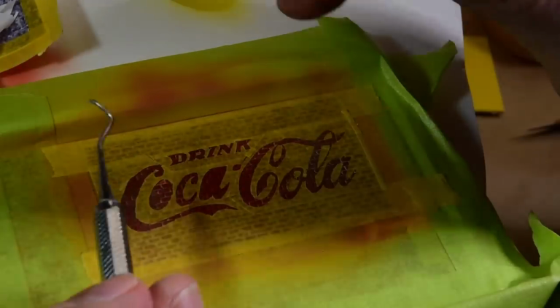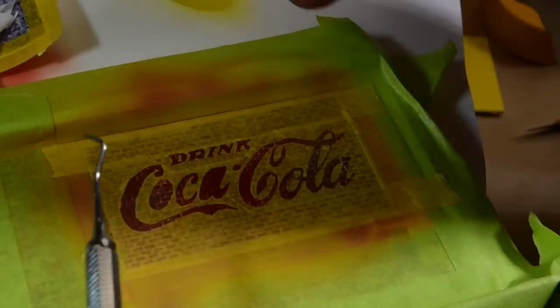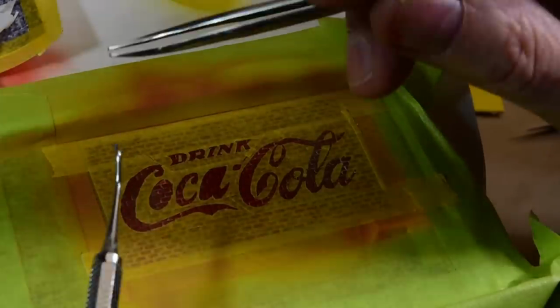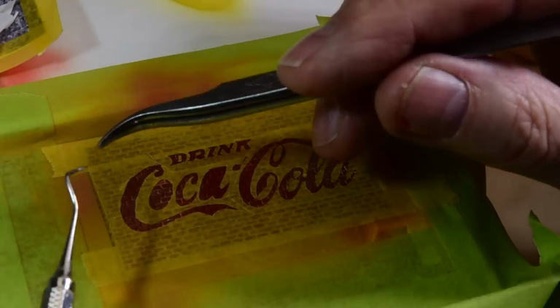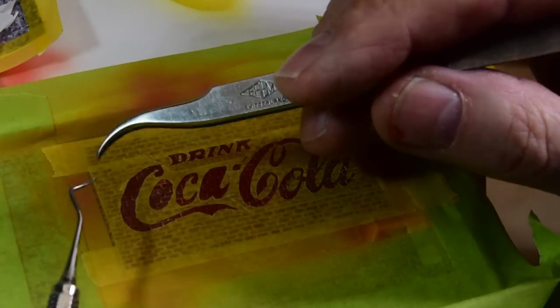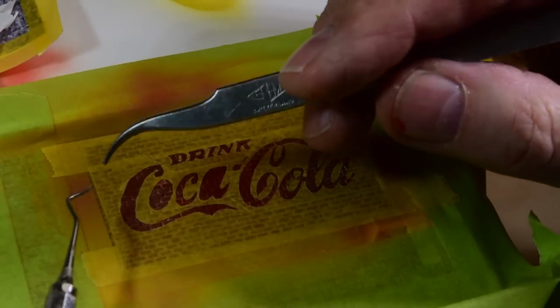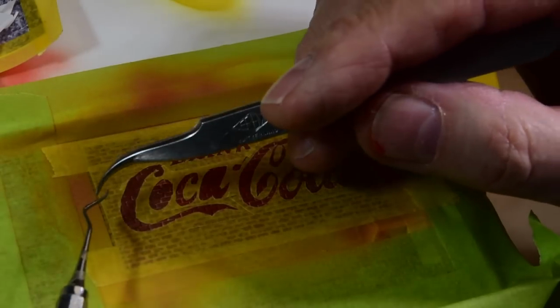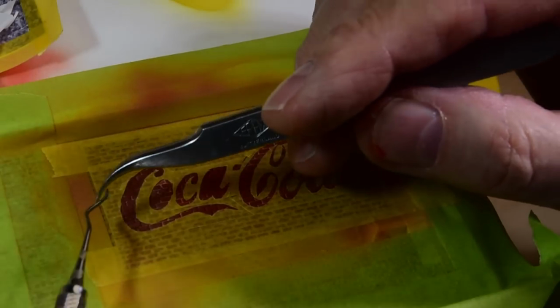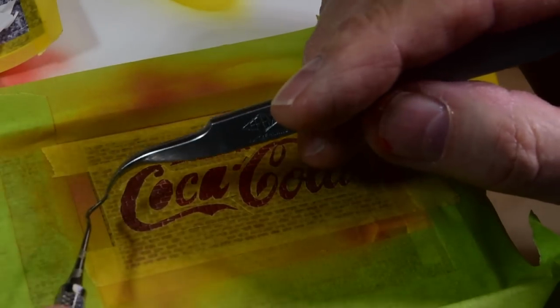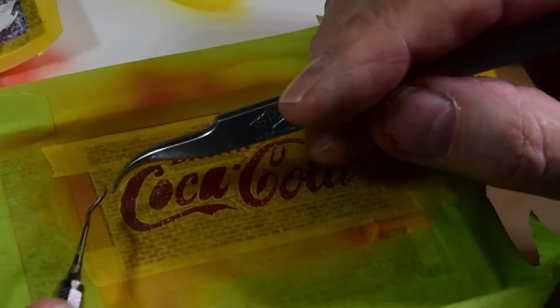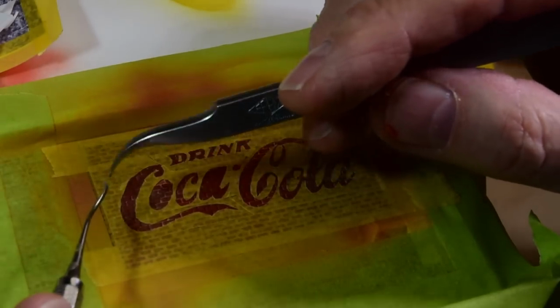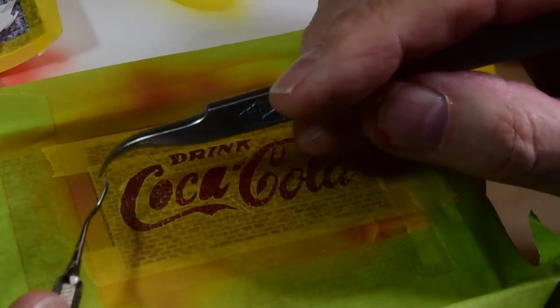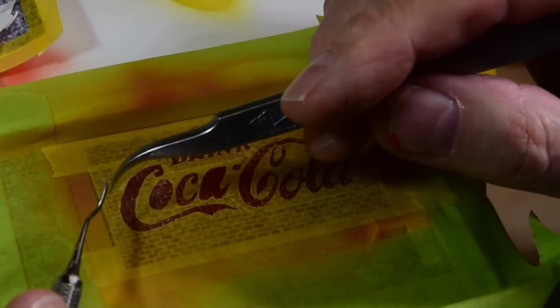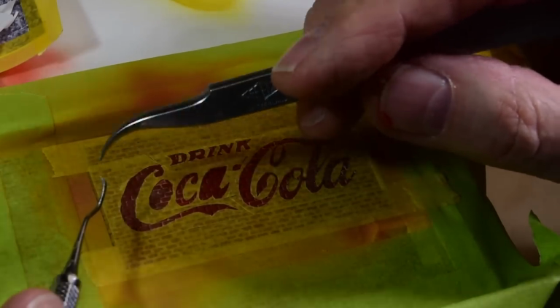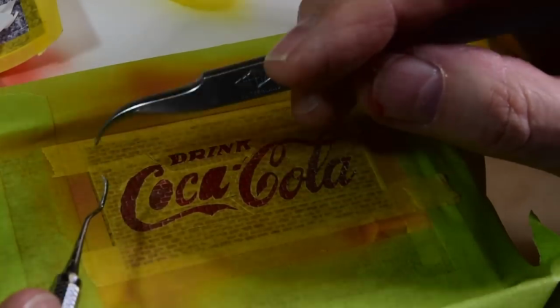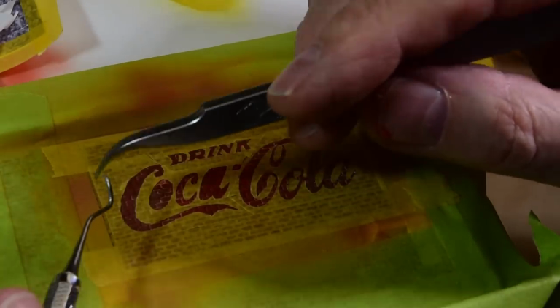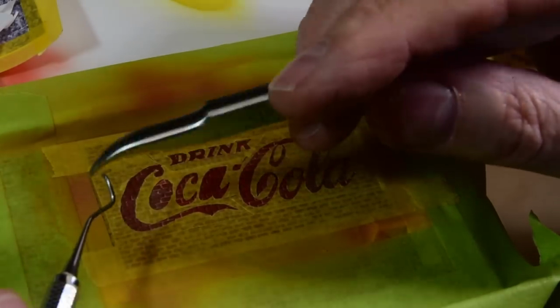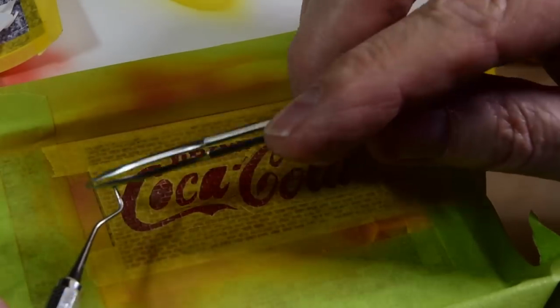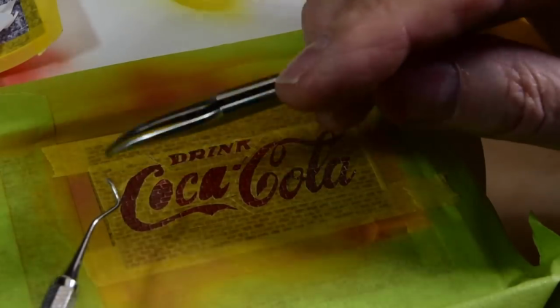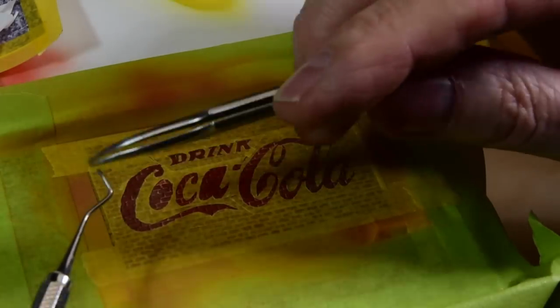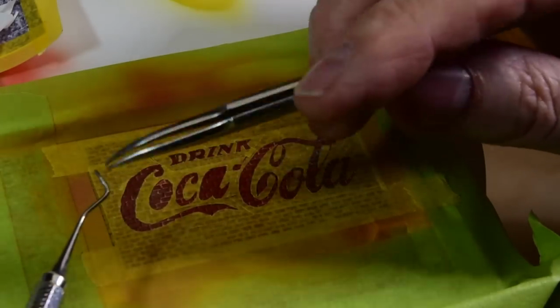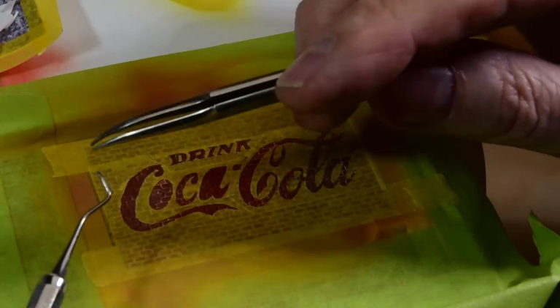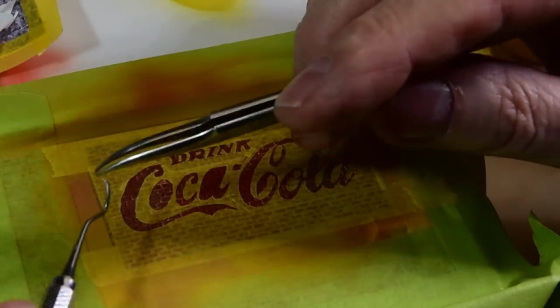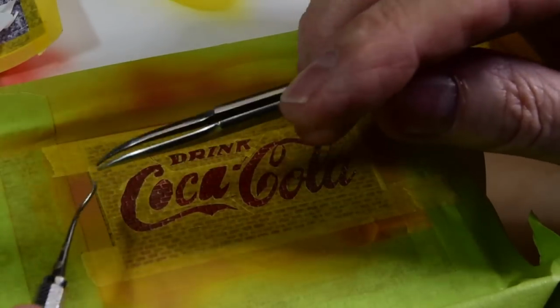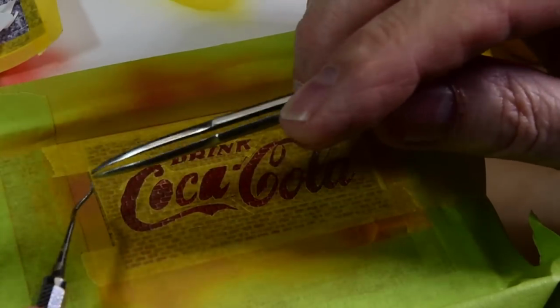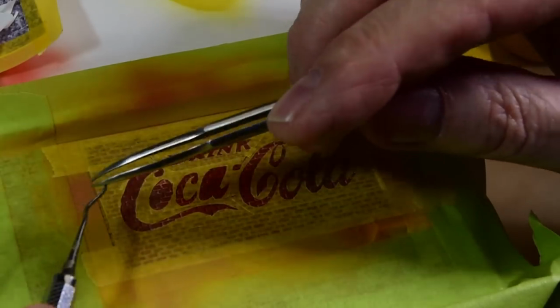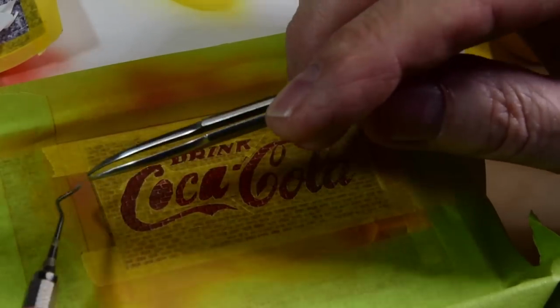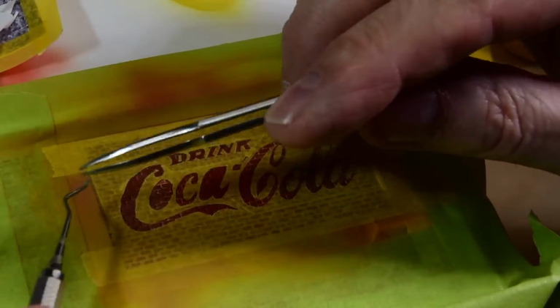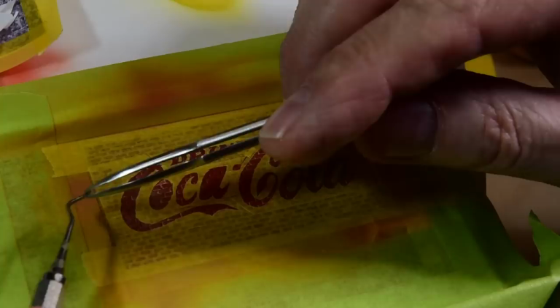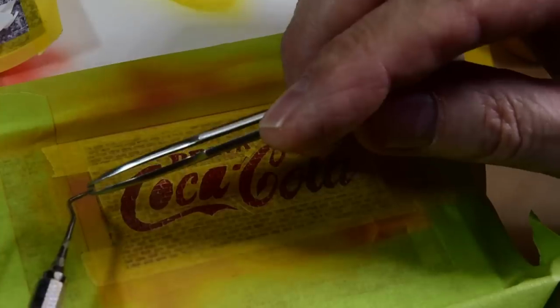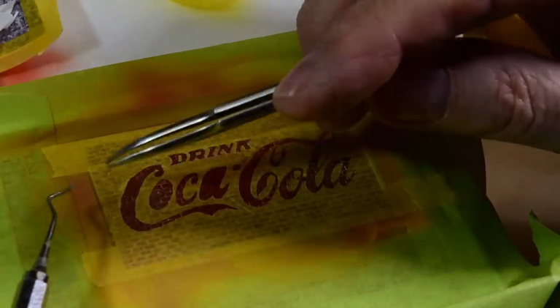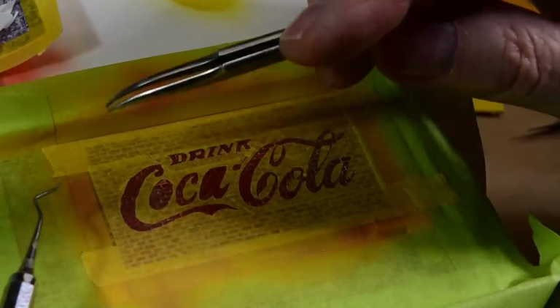This dental pick - this thing's as hard as hardened steel. I've grinded and scraped with it and it never bends or breaks.